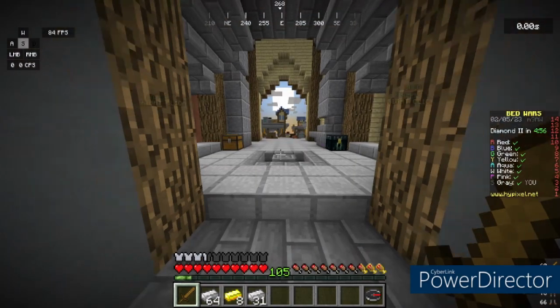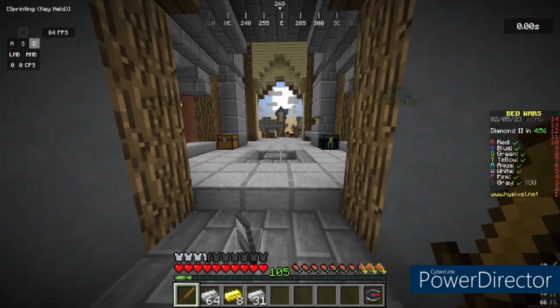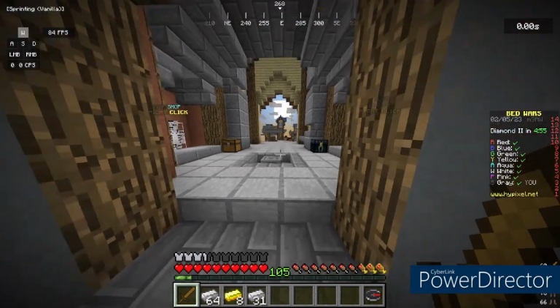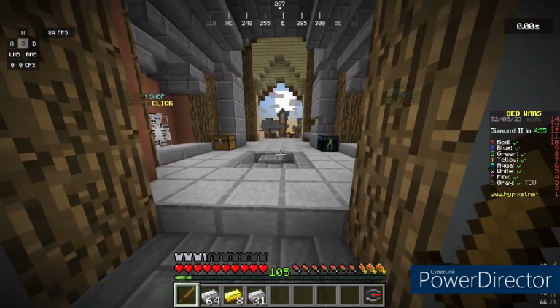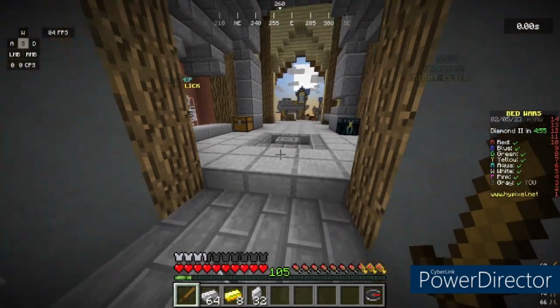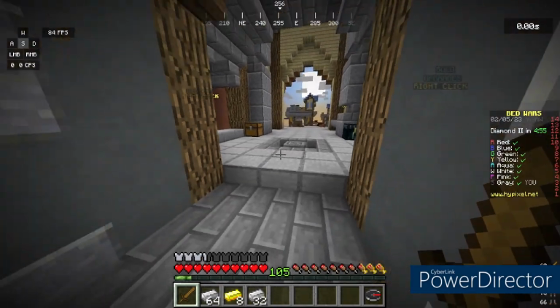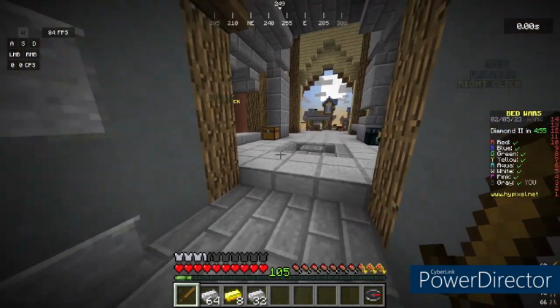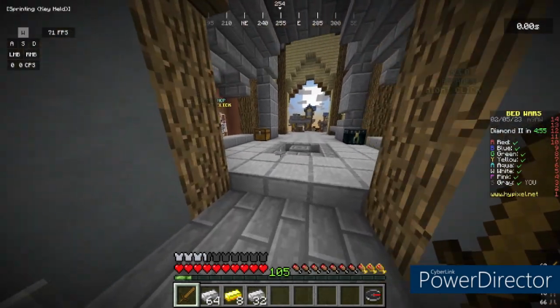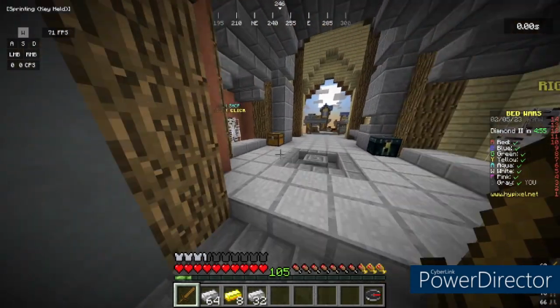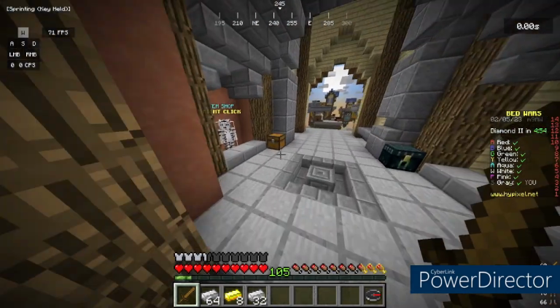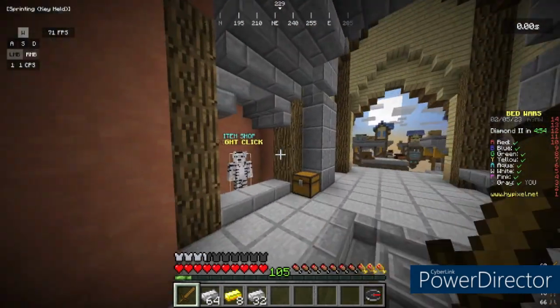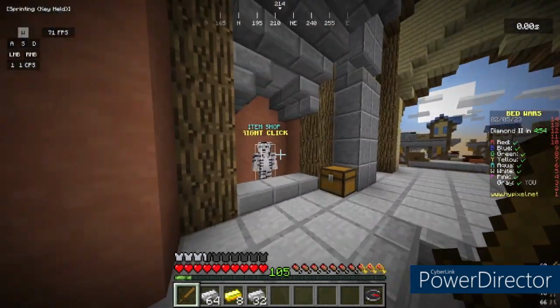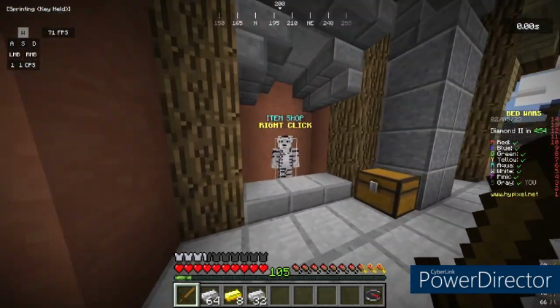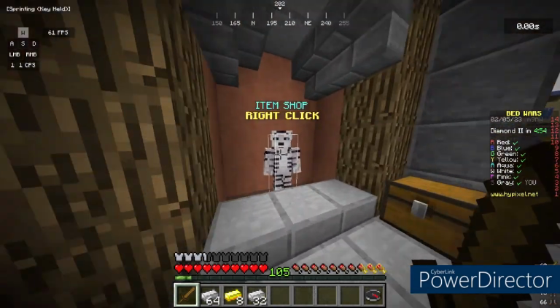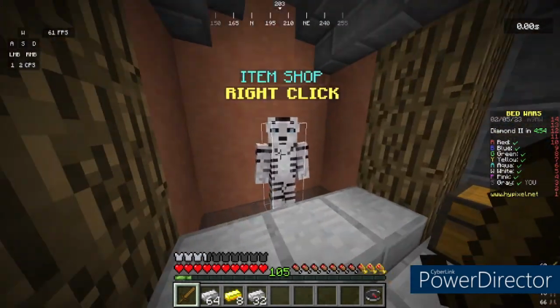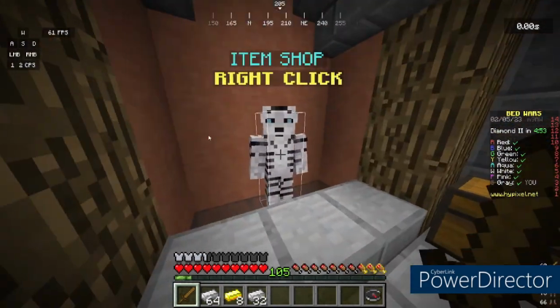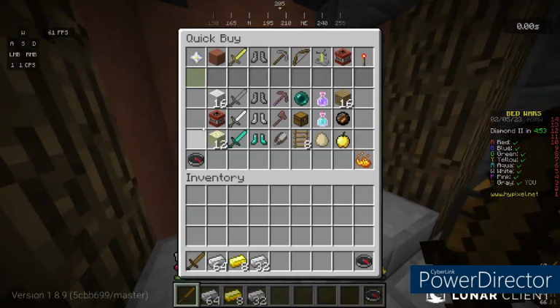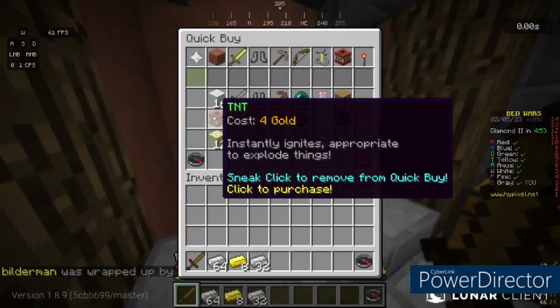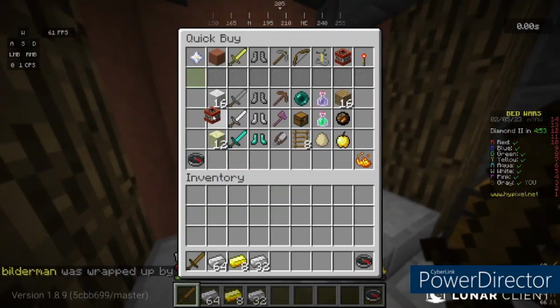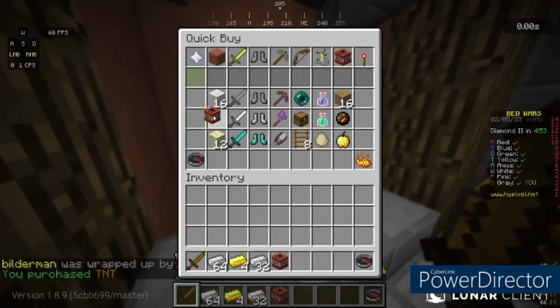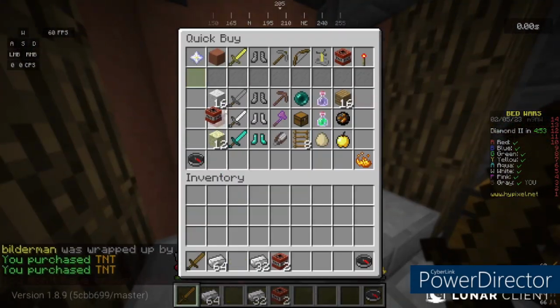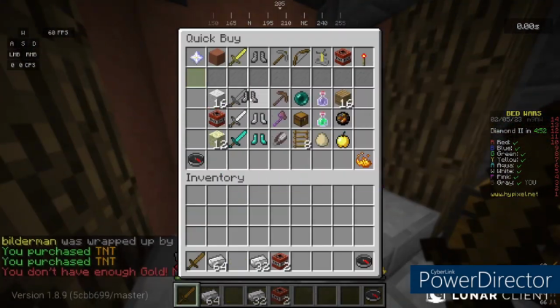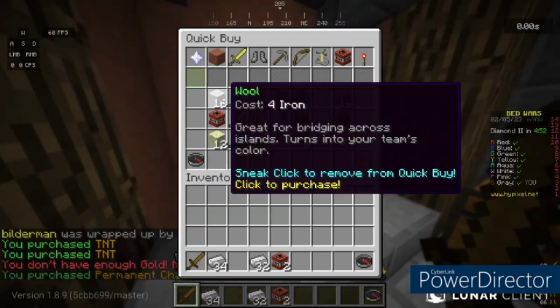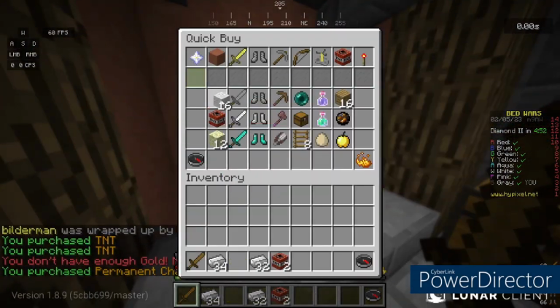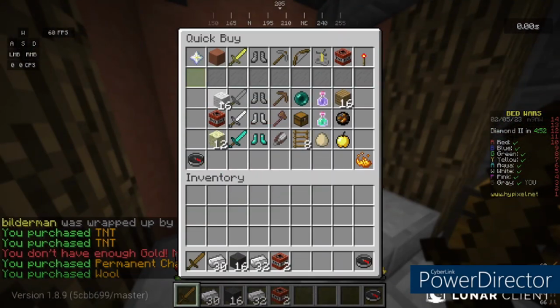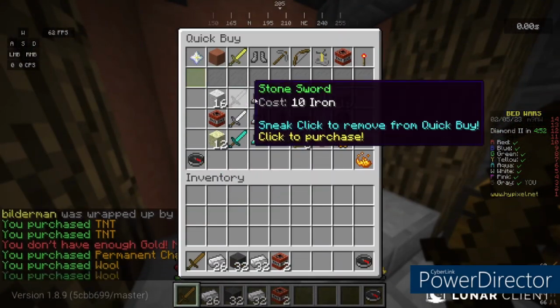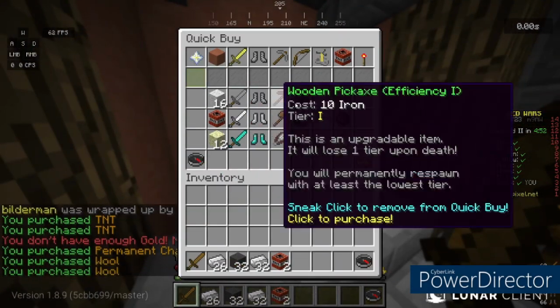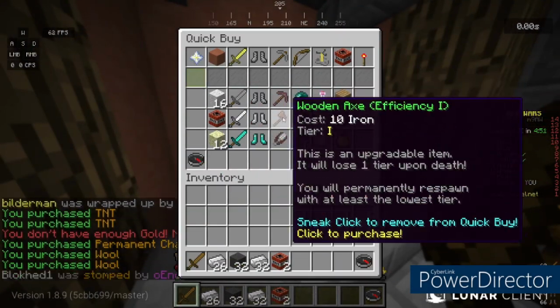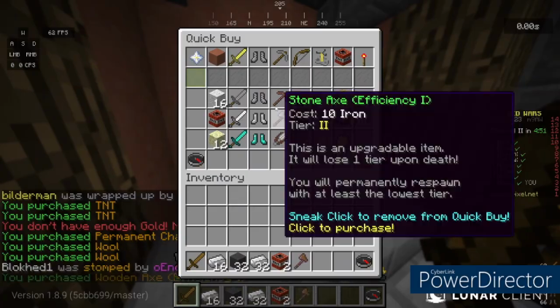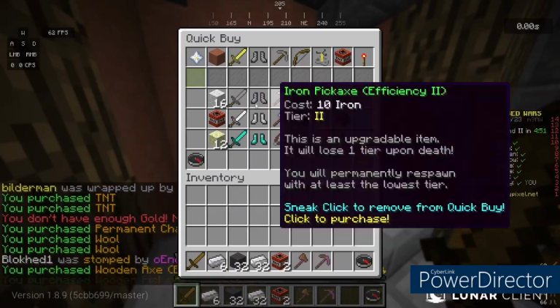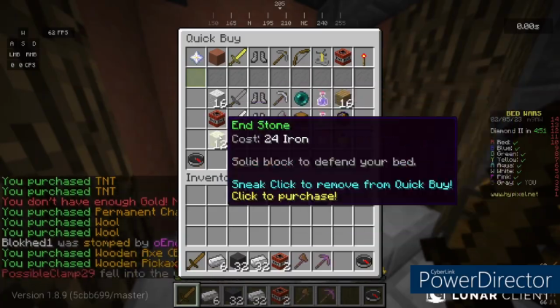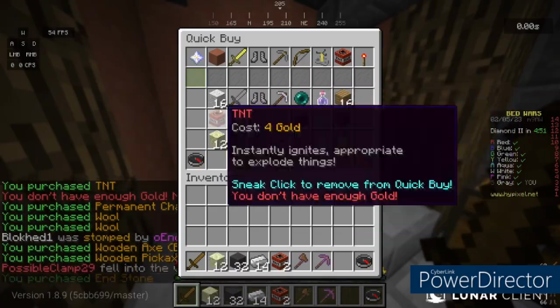The first thing you're gonna want to do is obviously grab some TNT, which you can find in the shop.